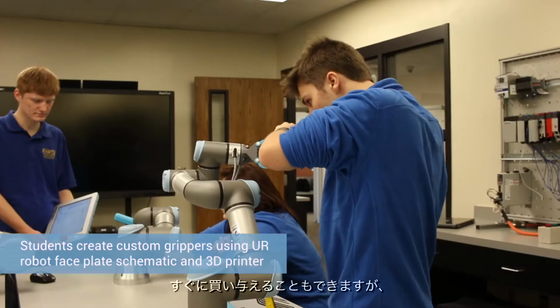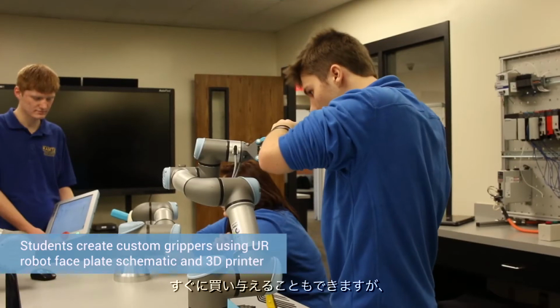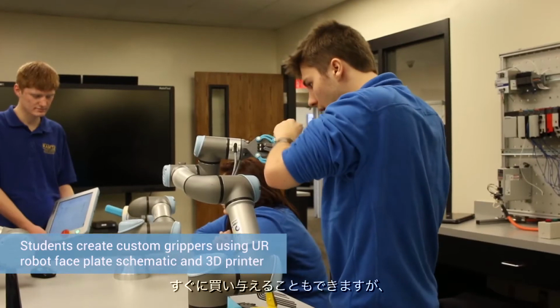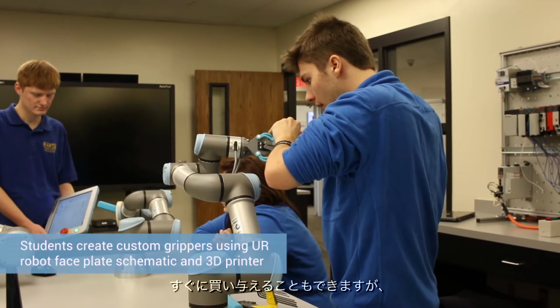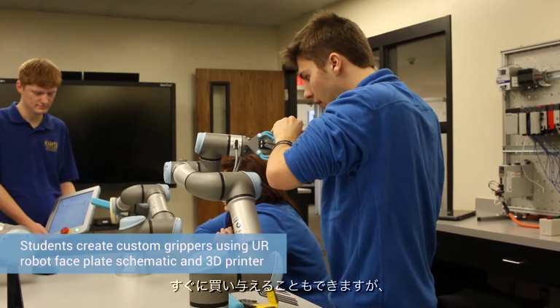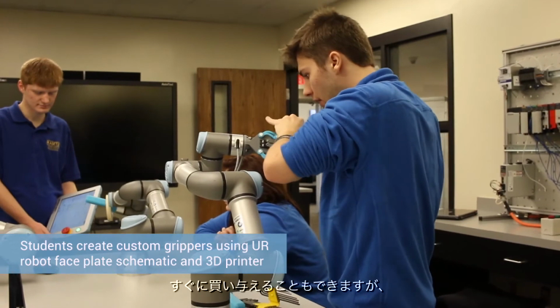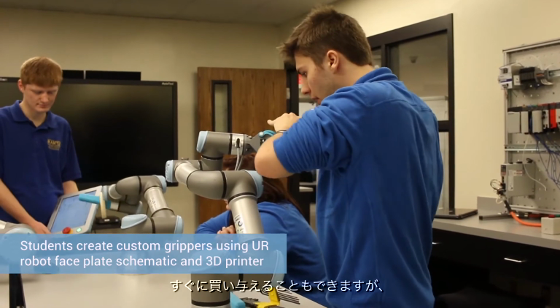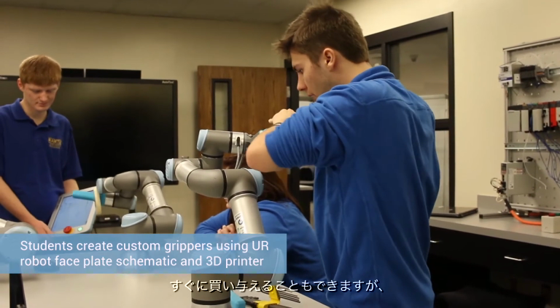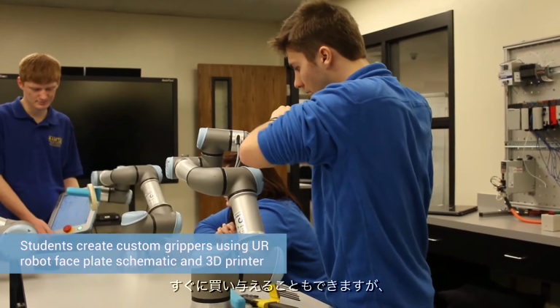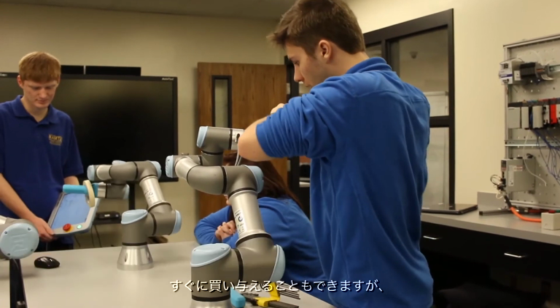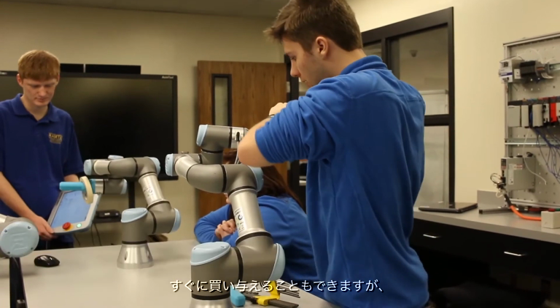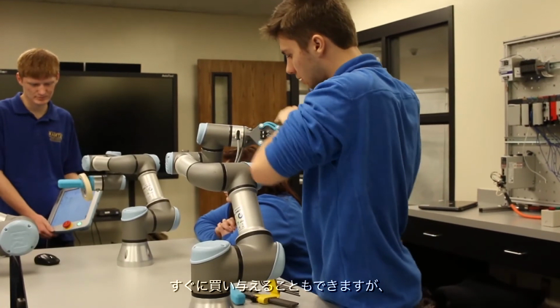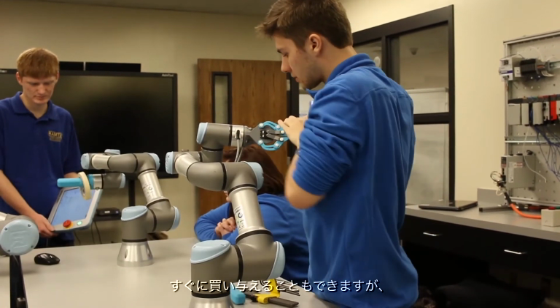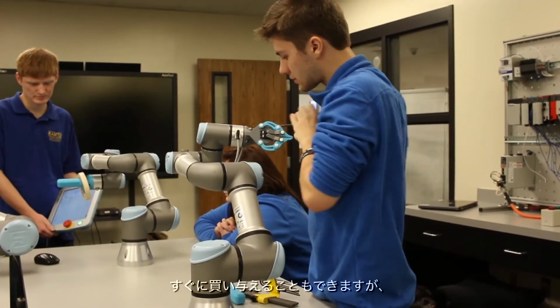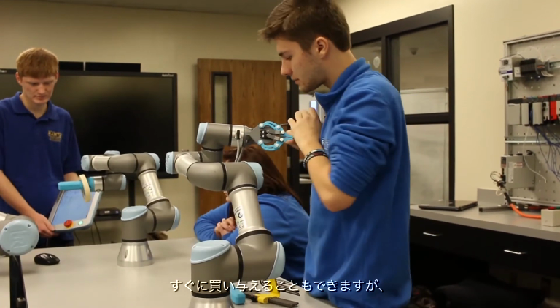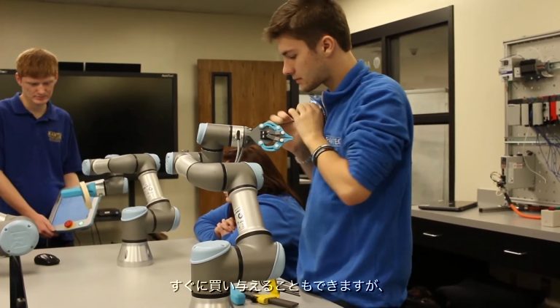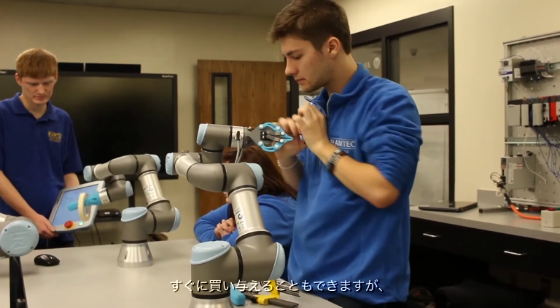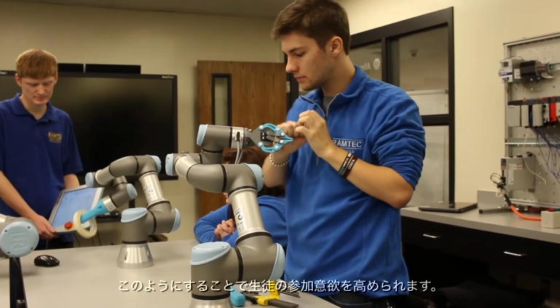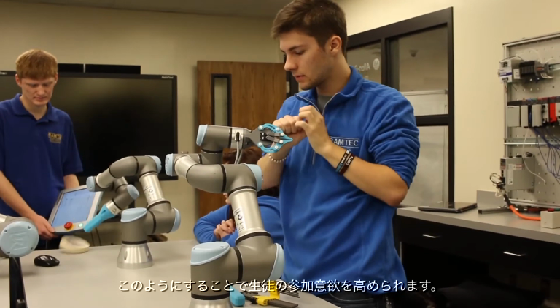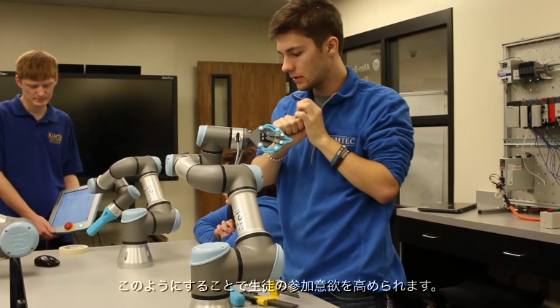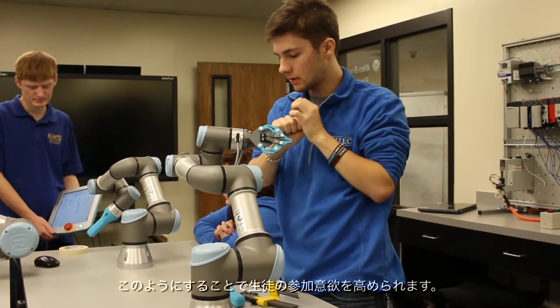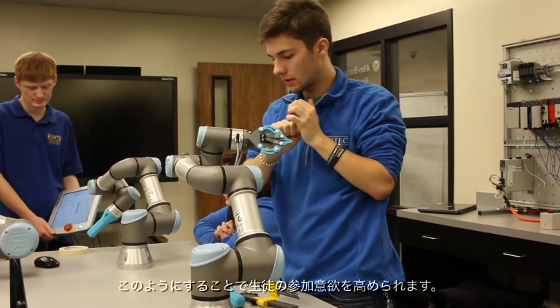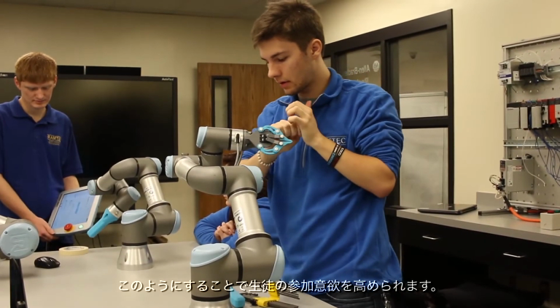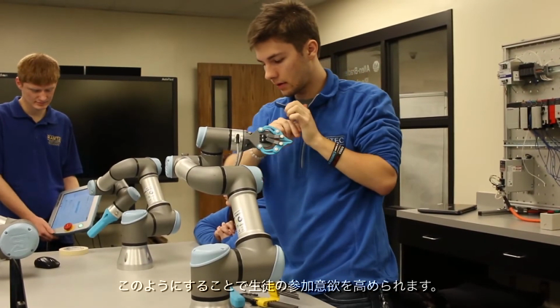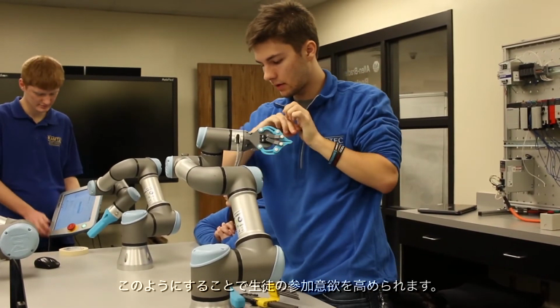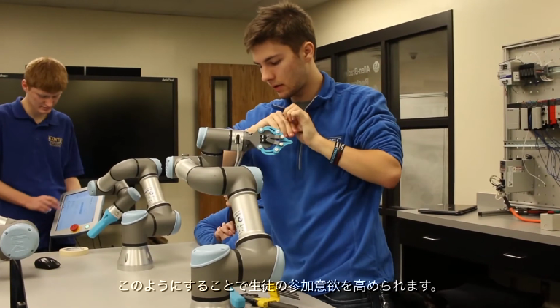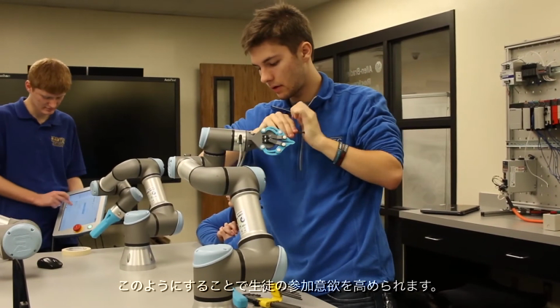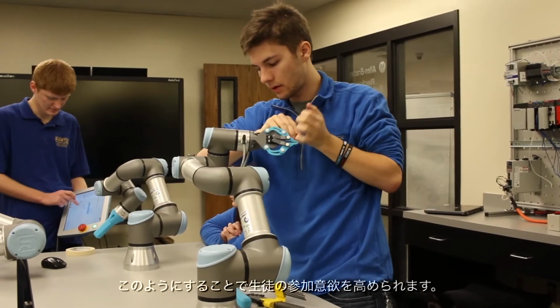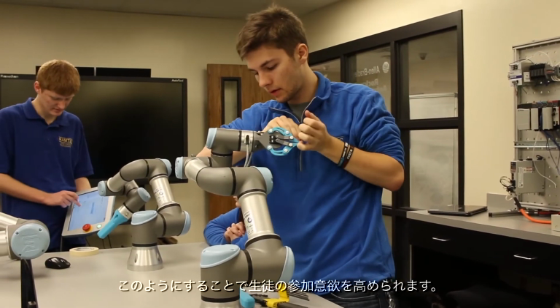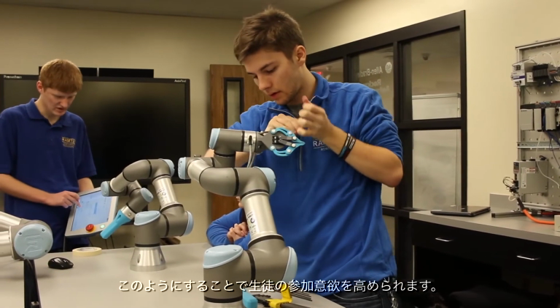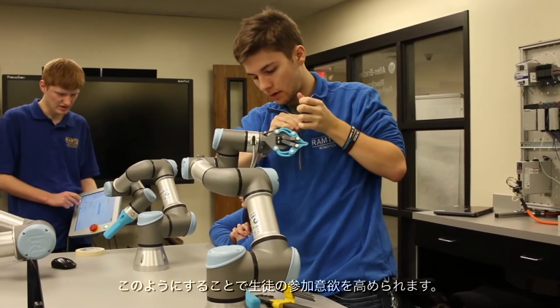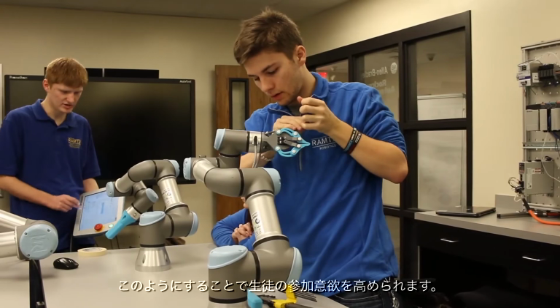We're able to give students a large amount of ownership right off the bat, and that leads to a large level of engagement in the classroom.